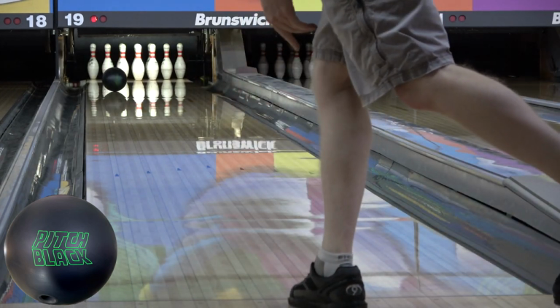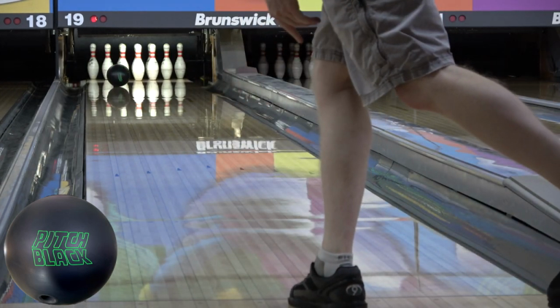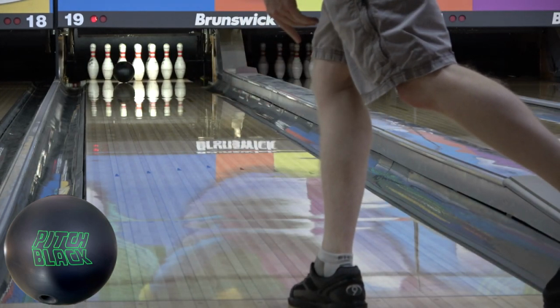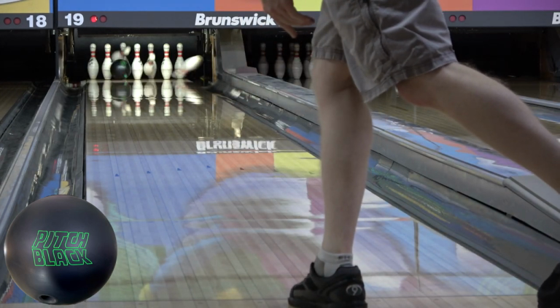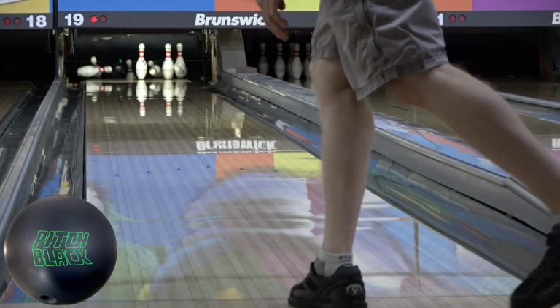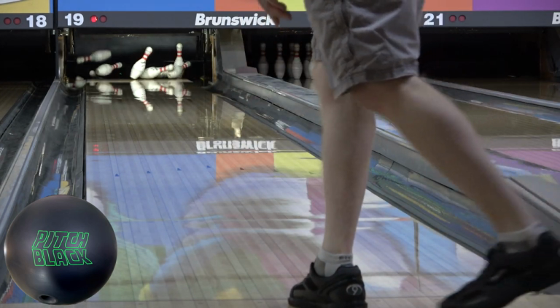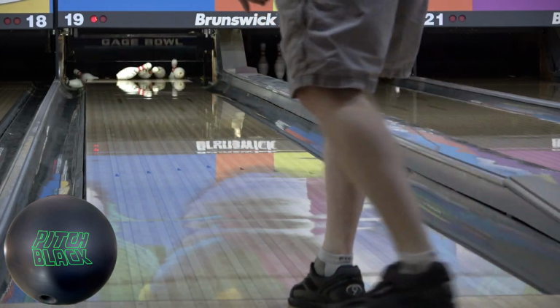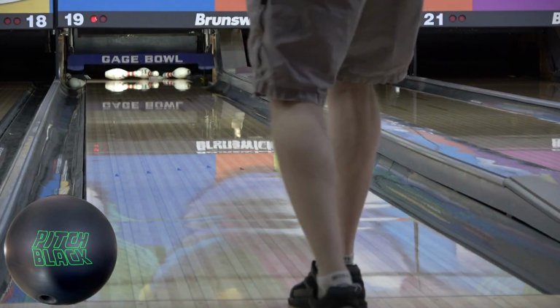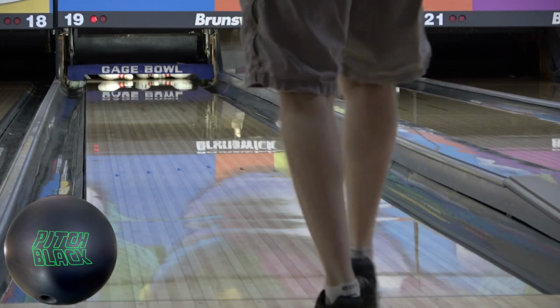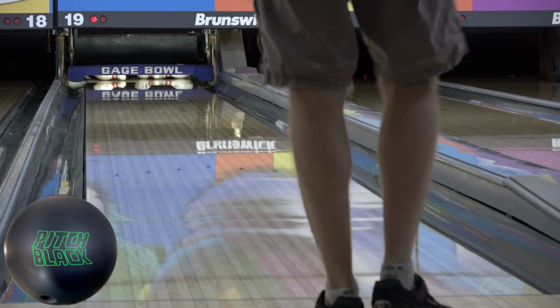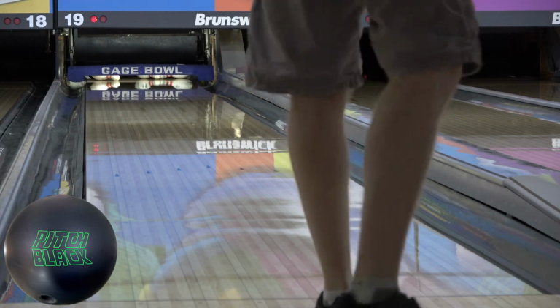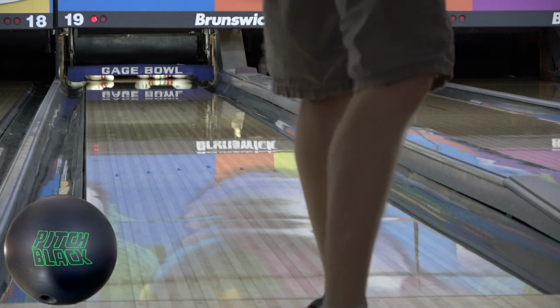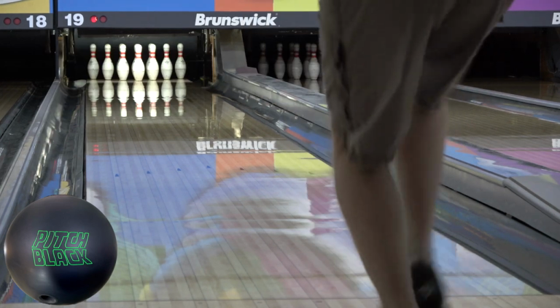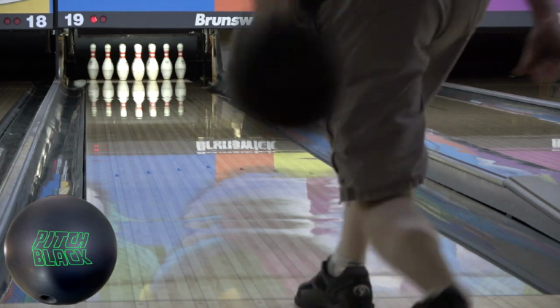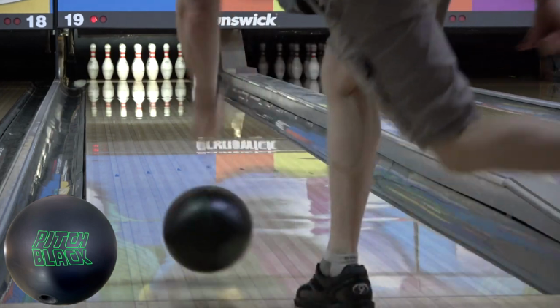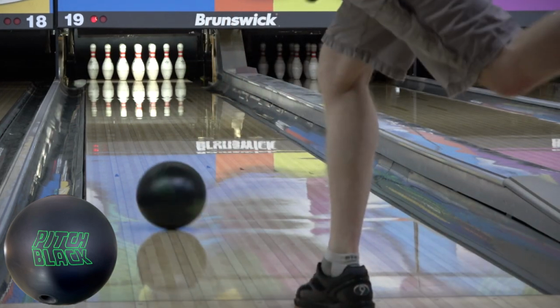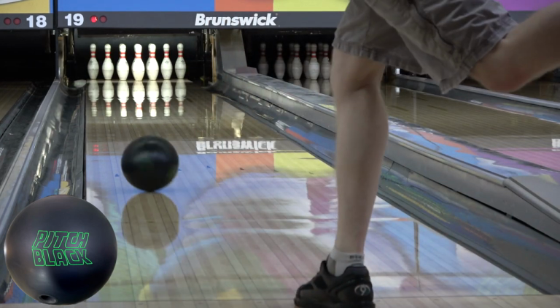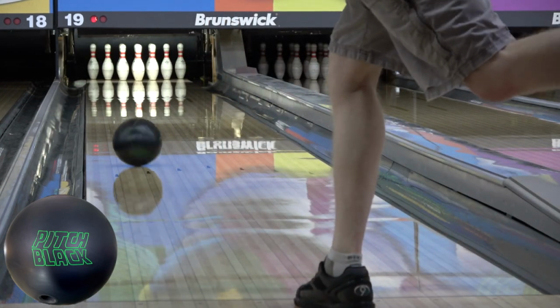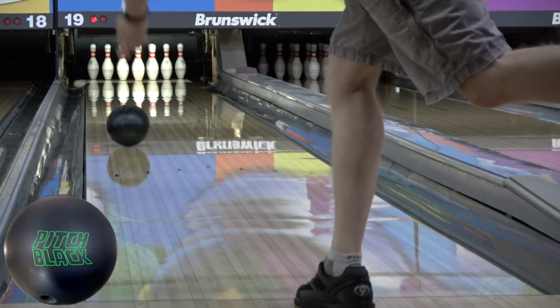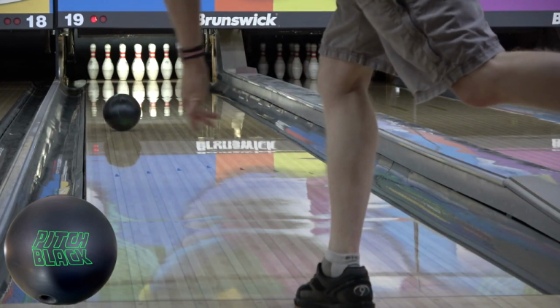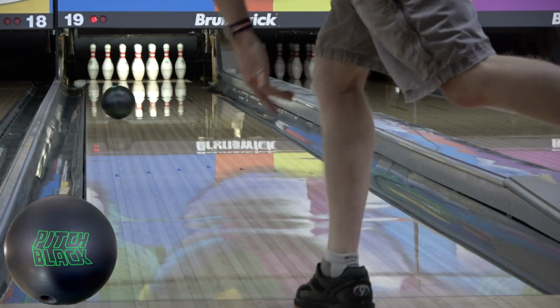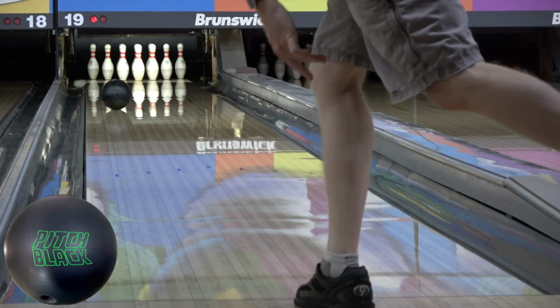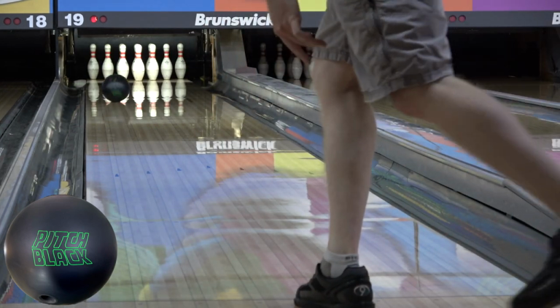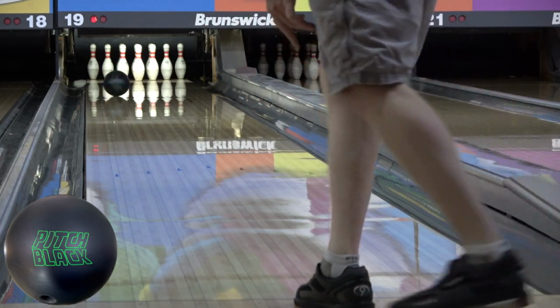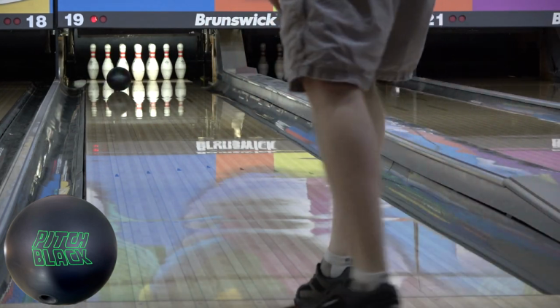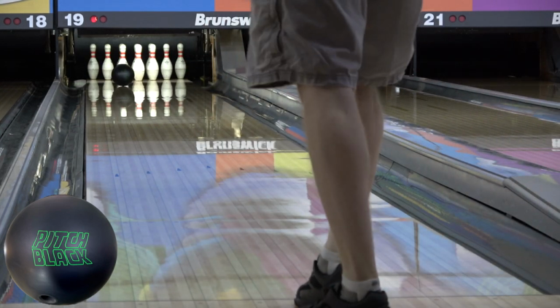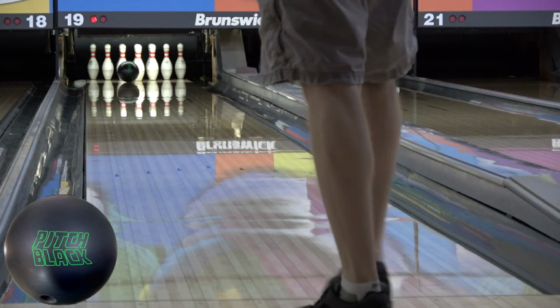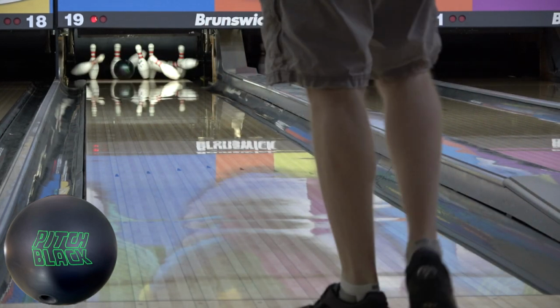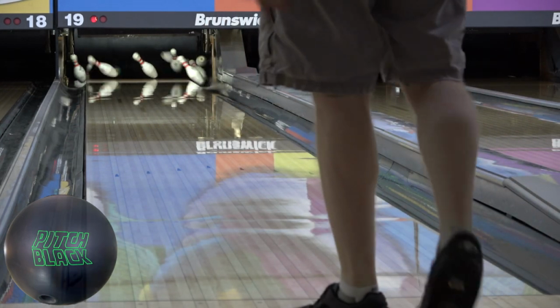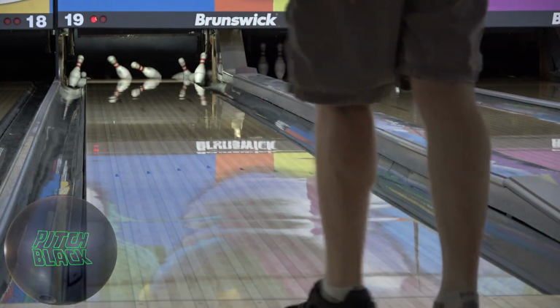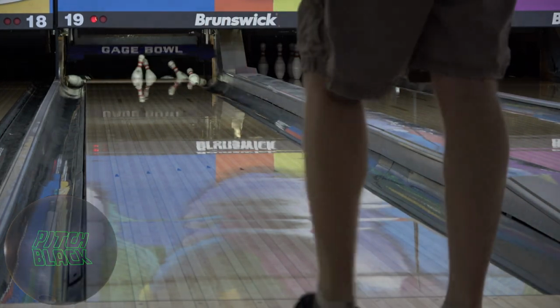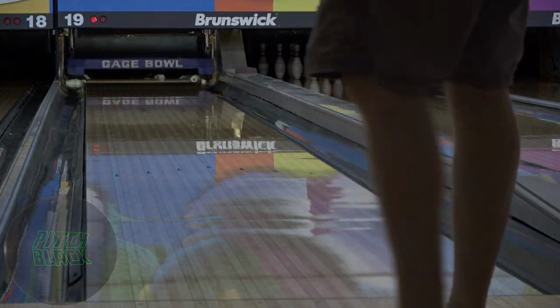Really nothing else compares to it but other urethanes, so the Fast Pitch and Pitch Purple are of course going to be the other balls to look at.